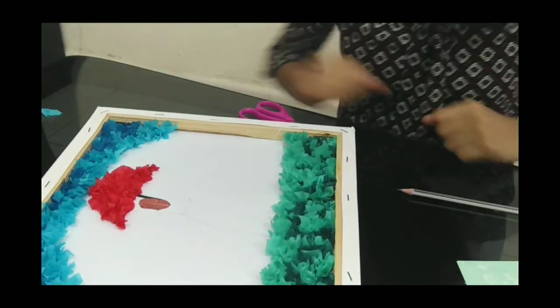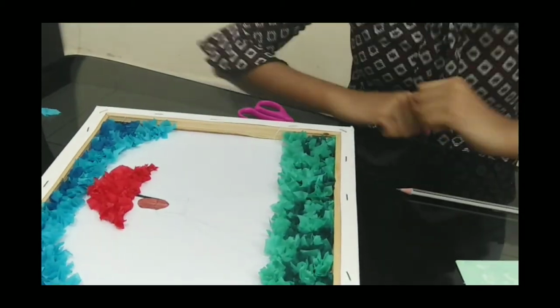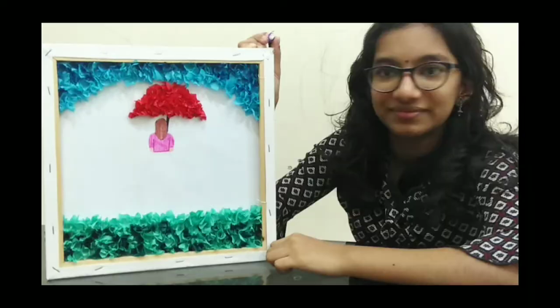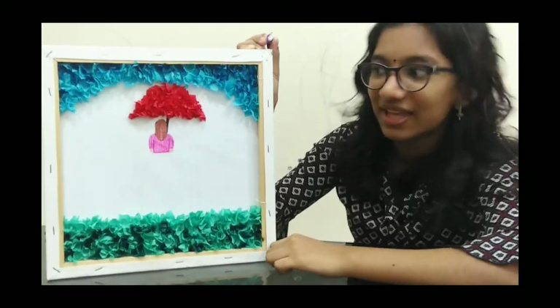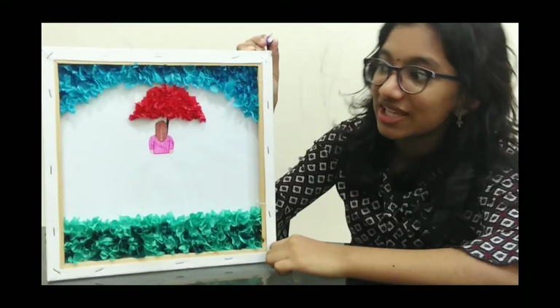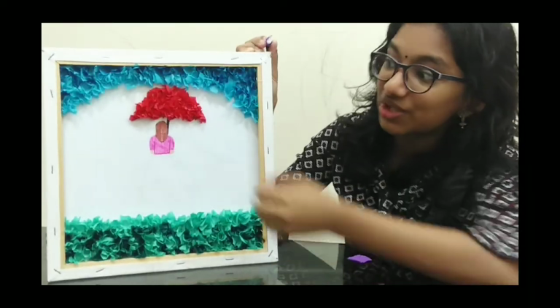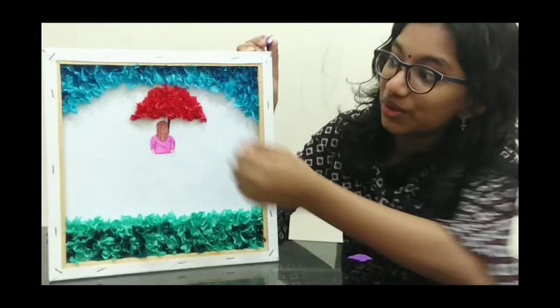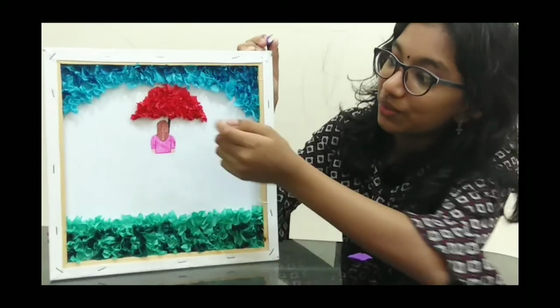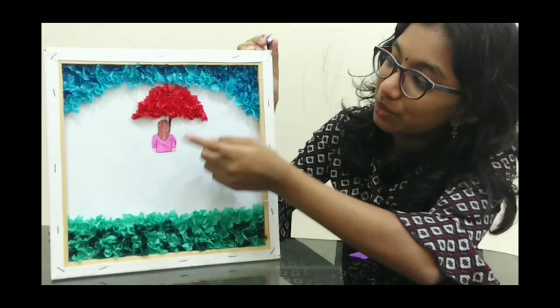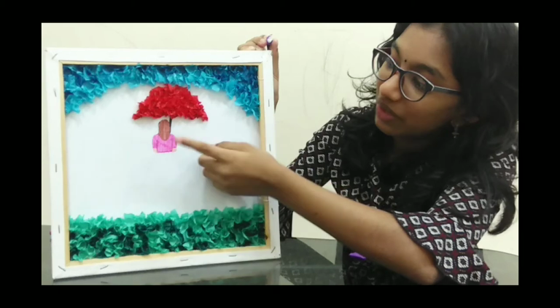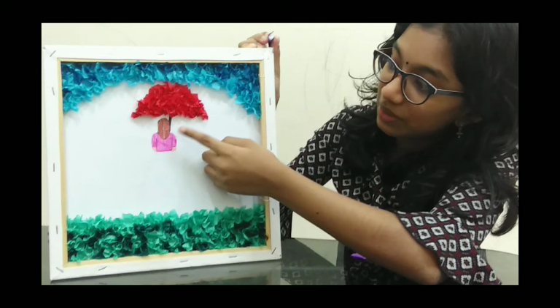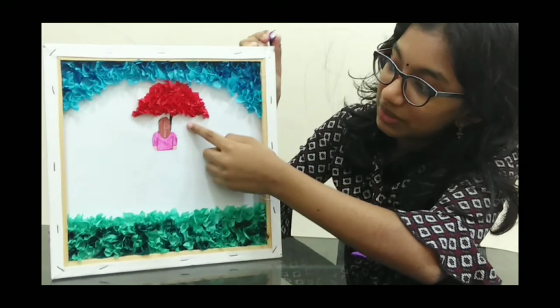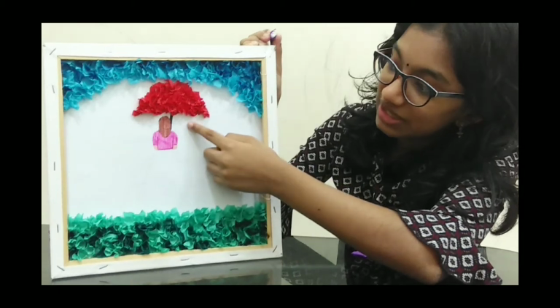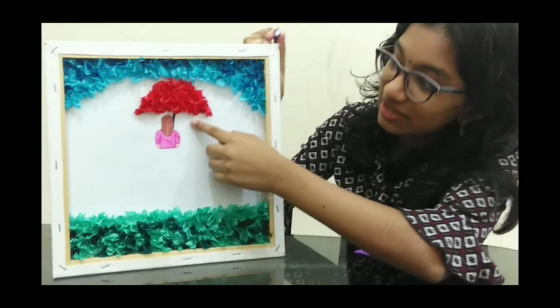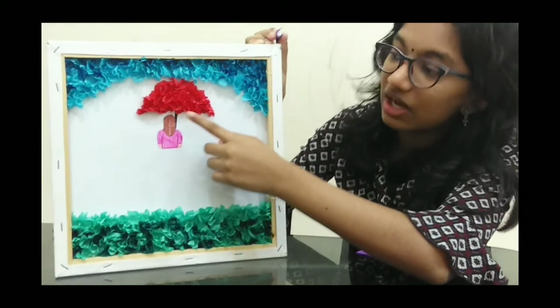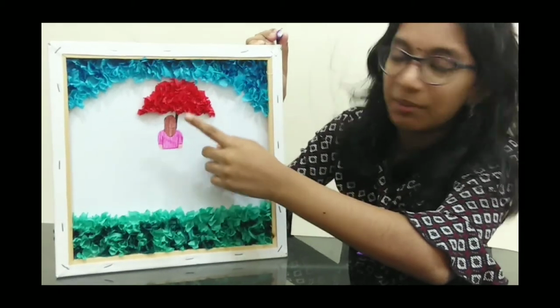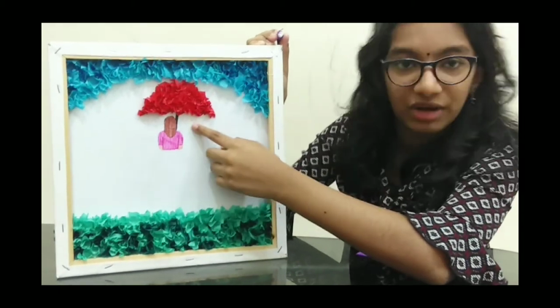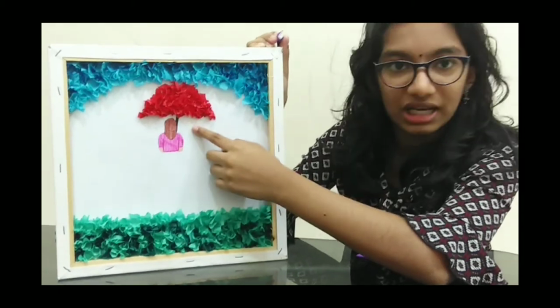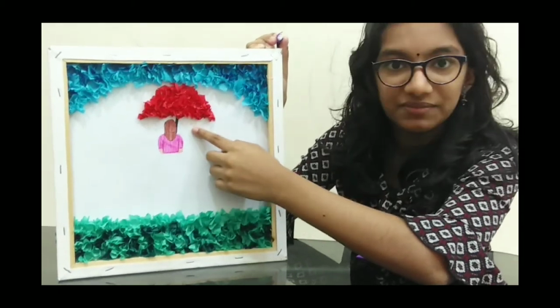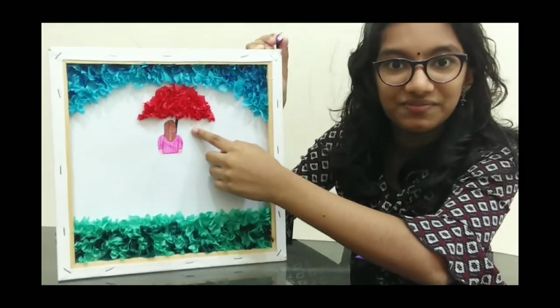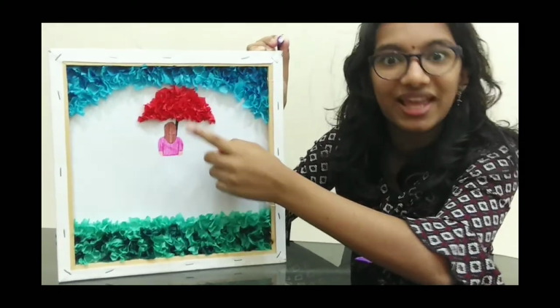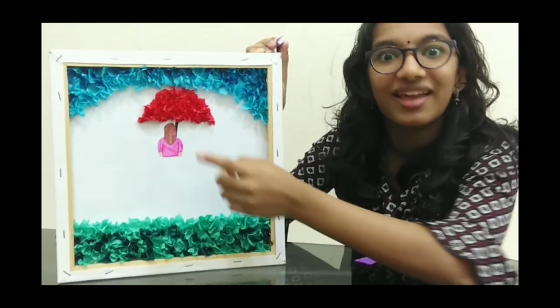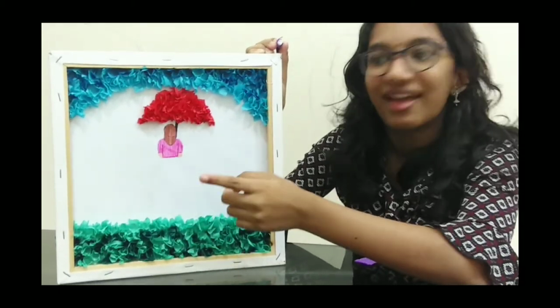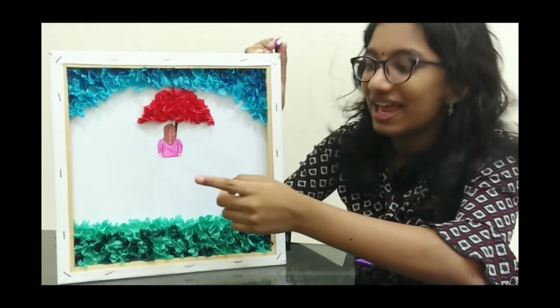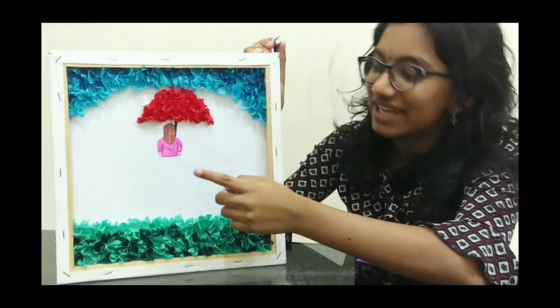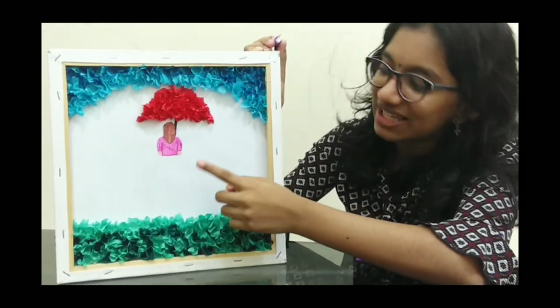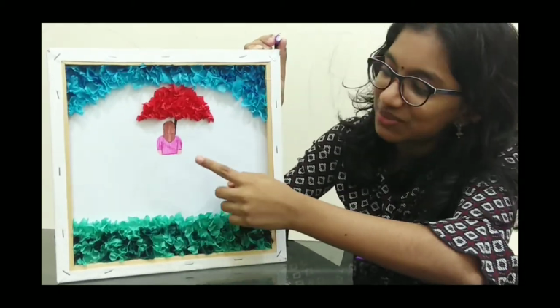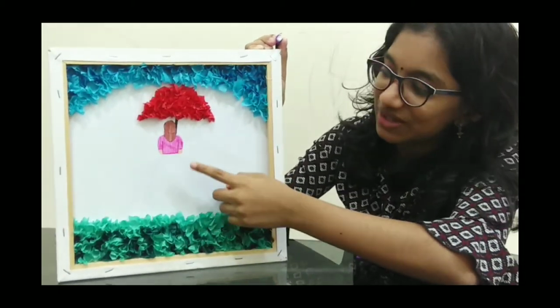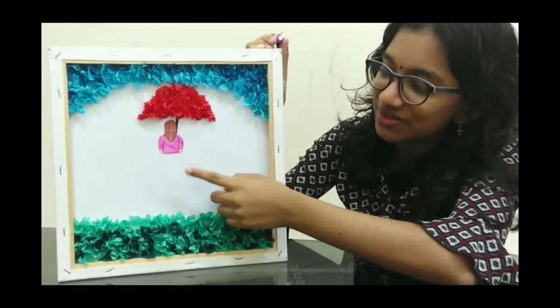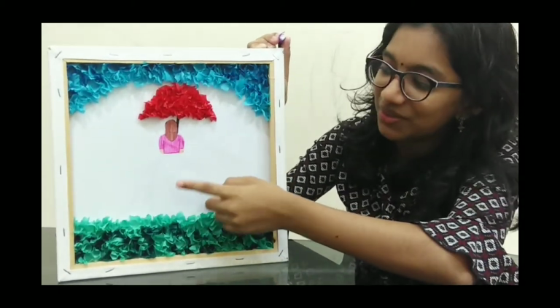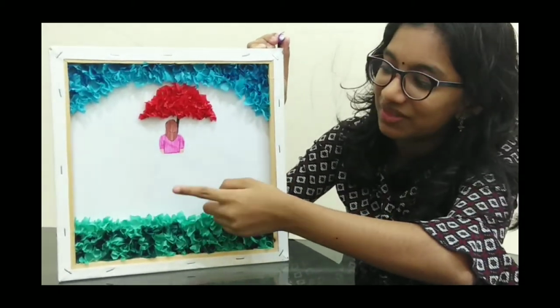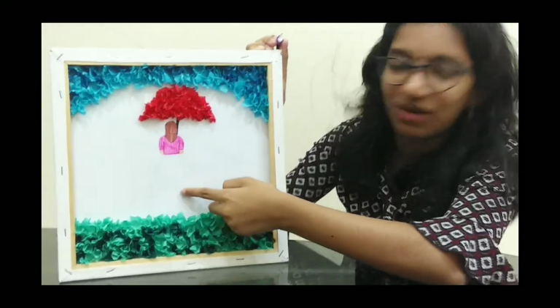We have completed the umbrella. Next, we will do the frock.